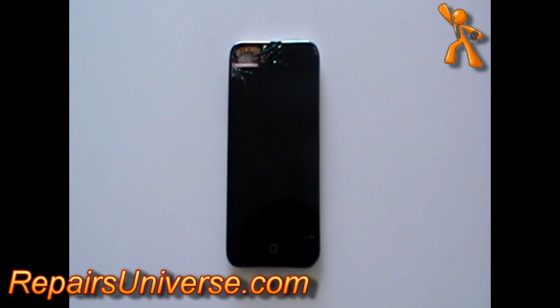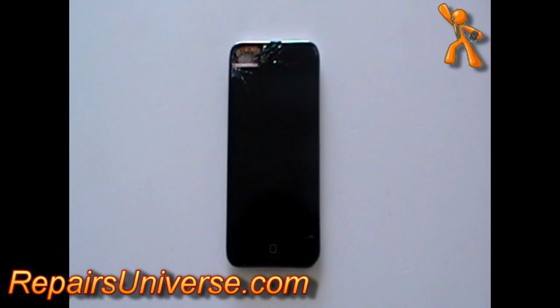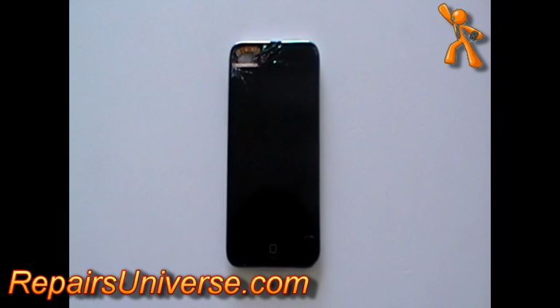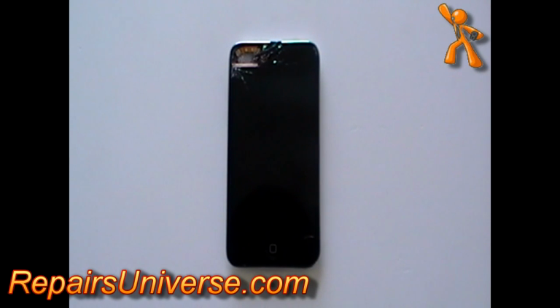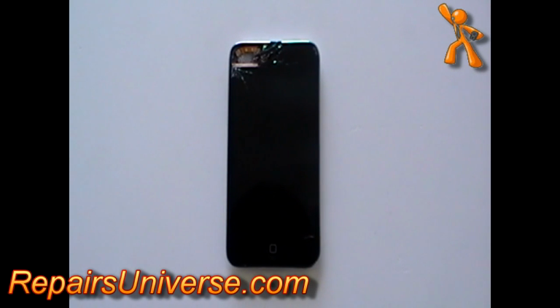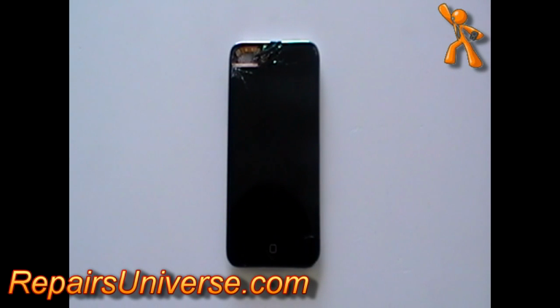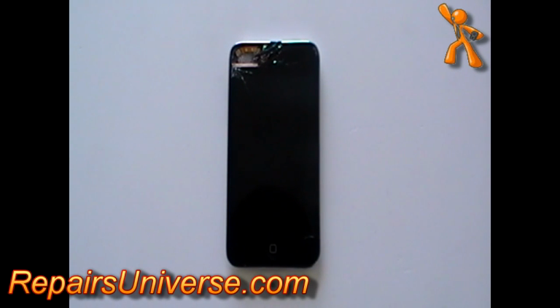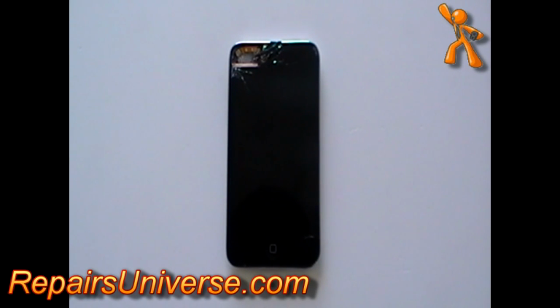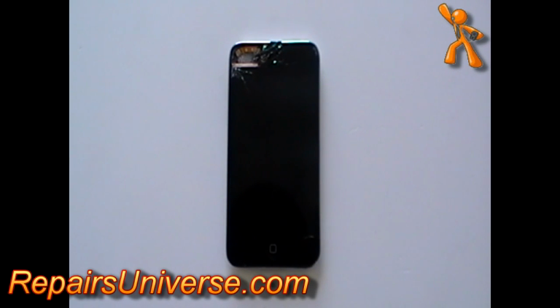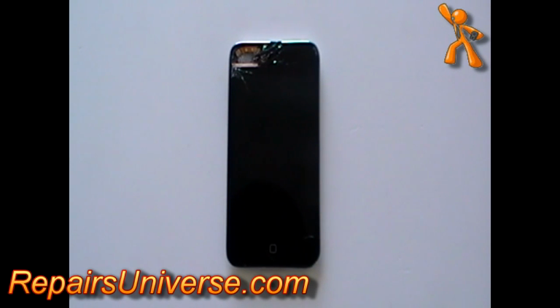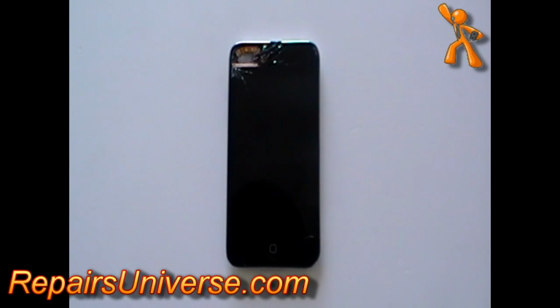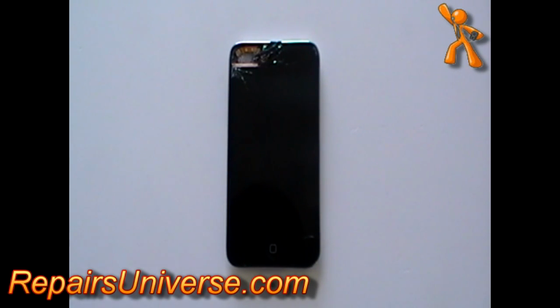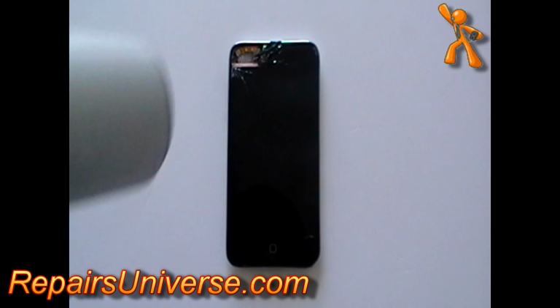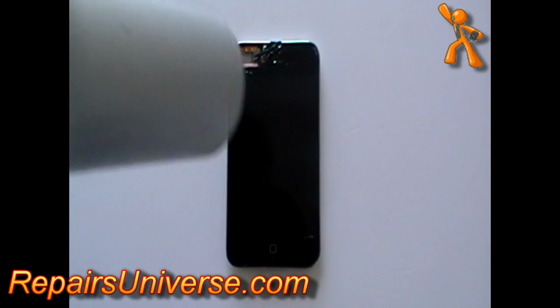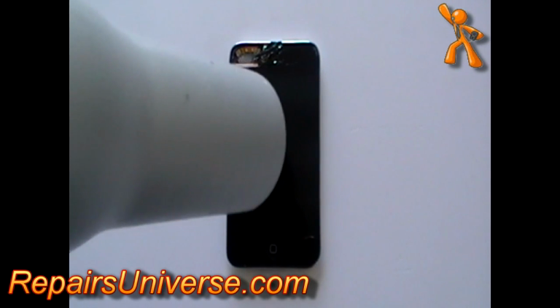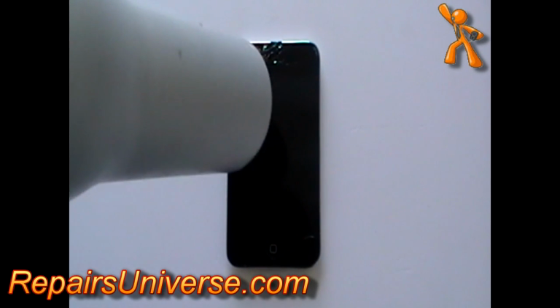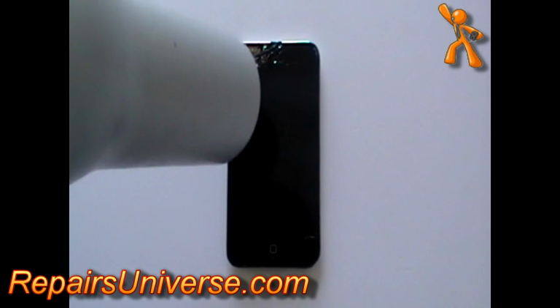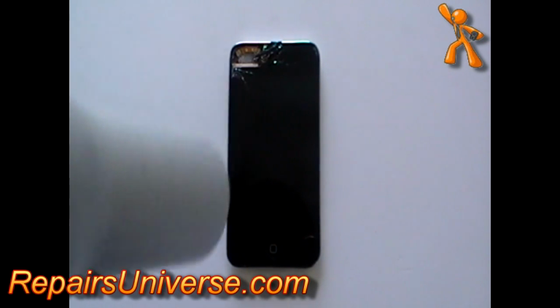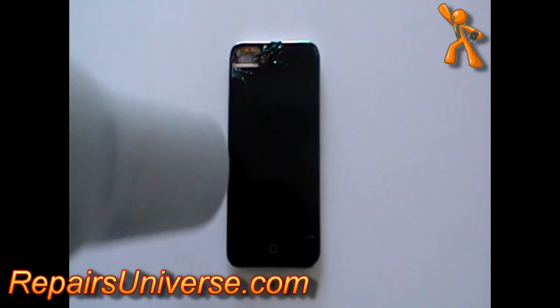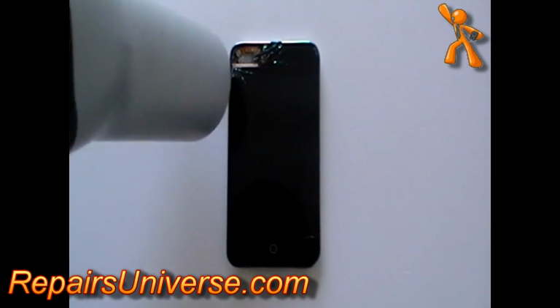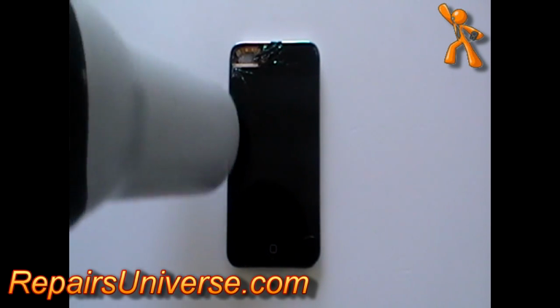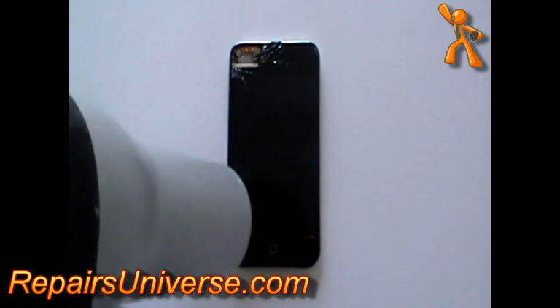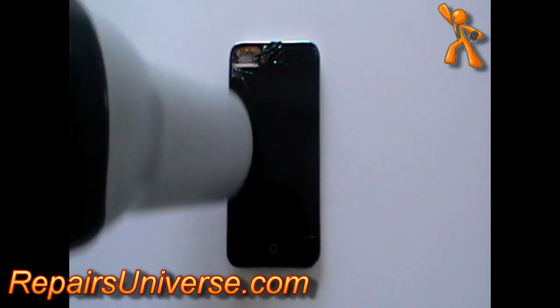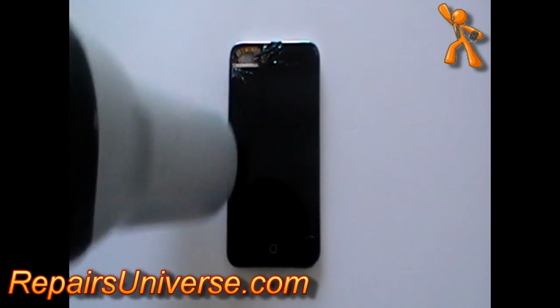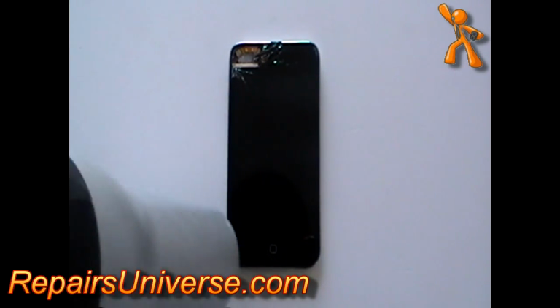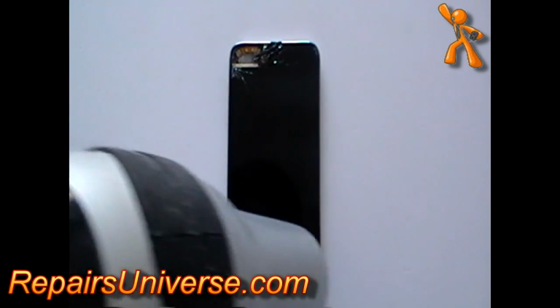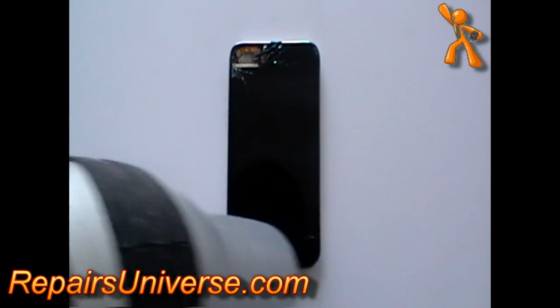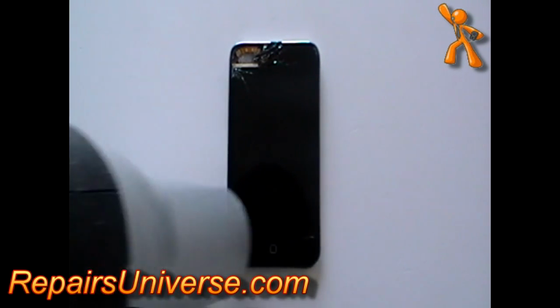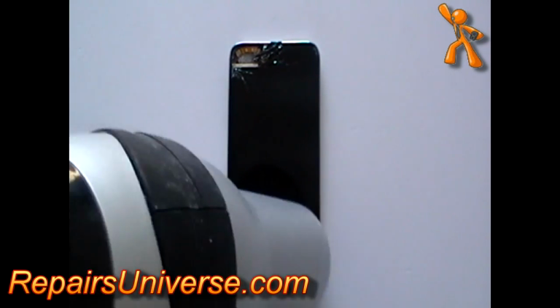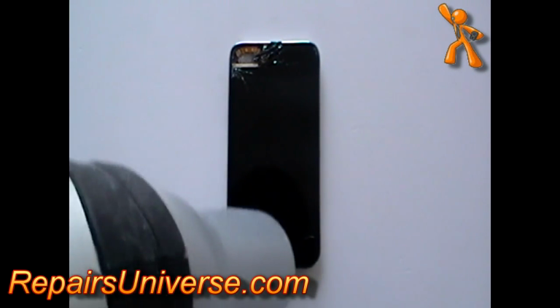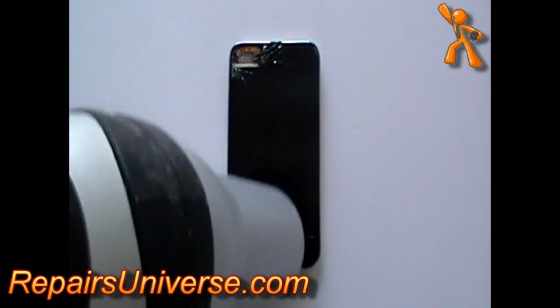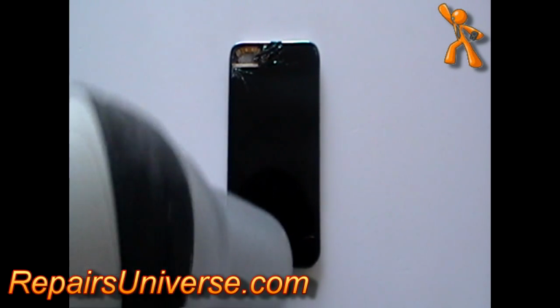This is the iPod Touch 4th generation. In this video we are going to show you how to take apart the iPod so you can make various repairs.